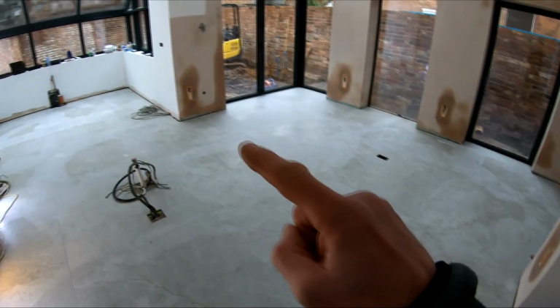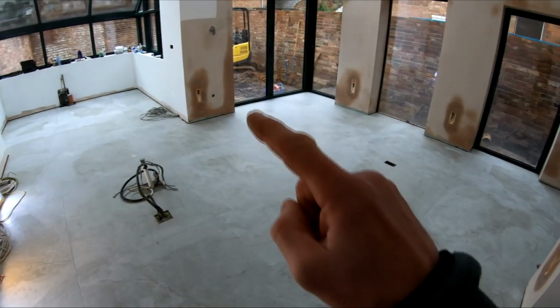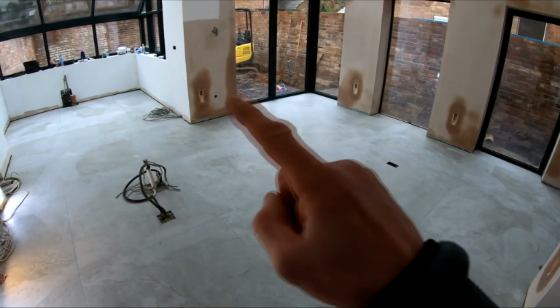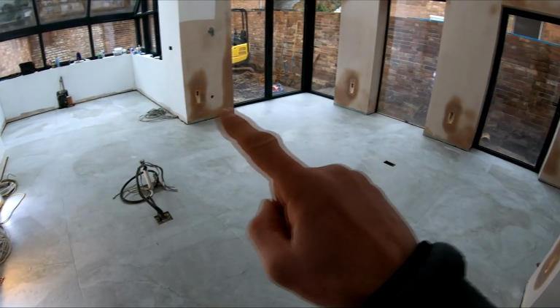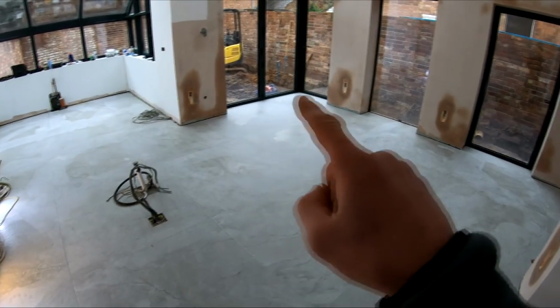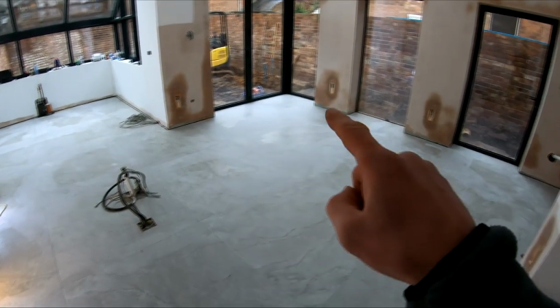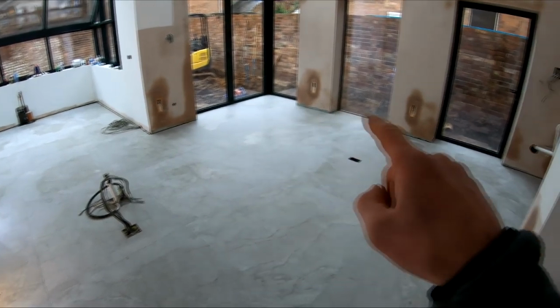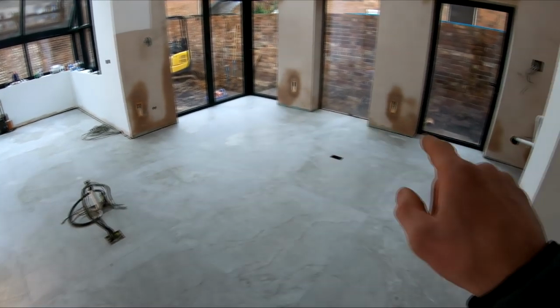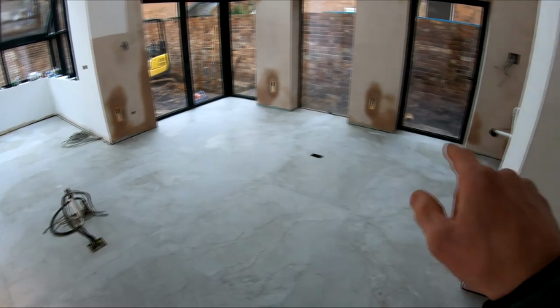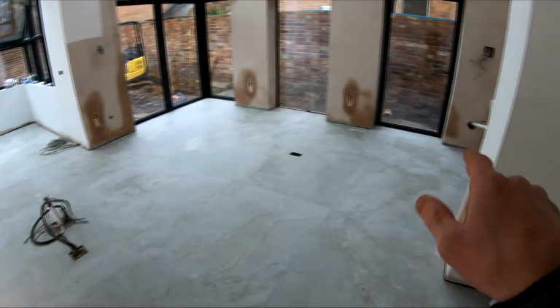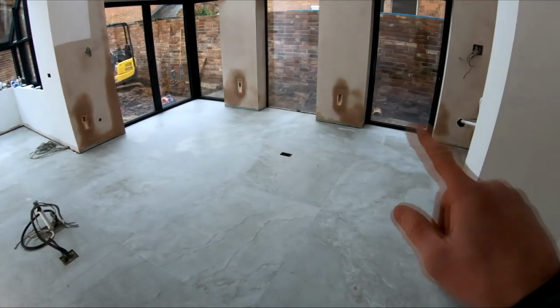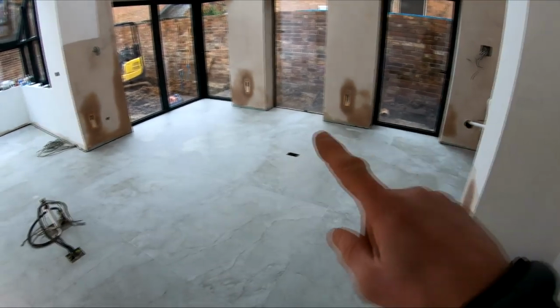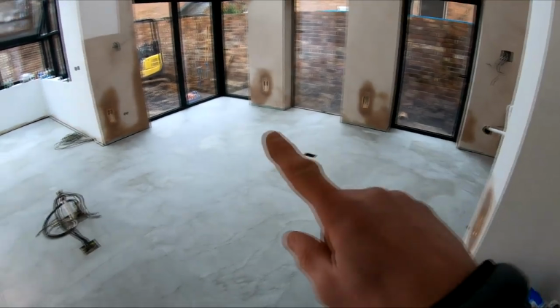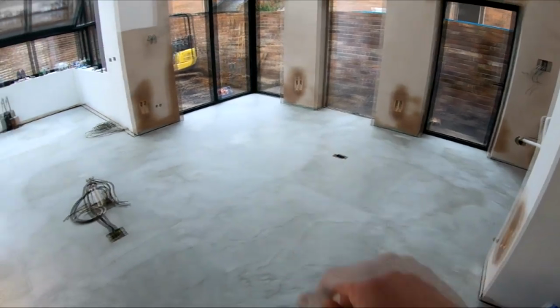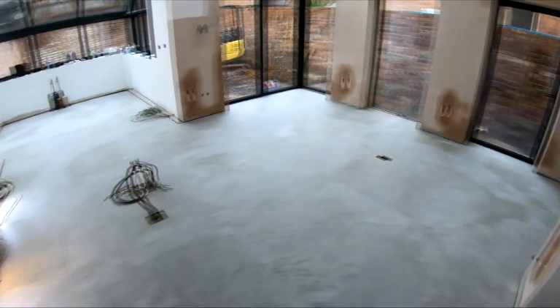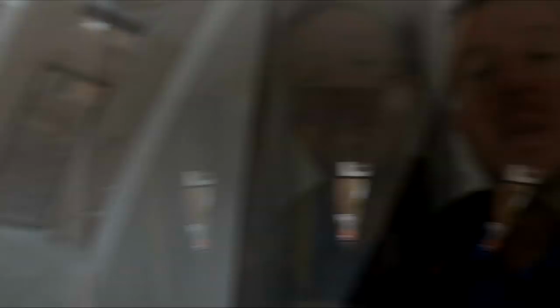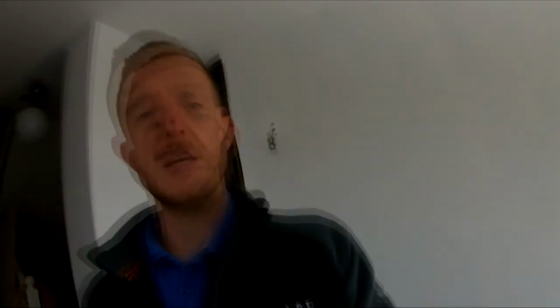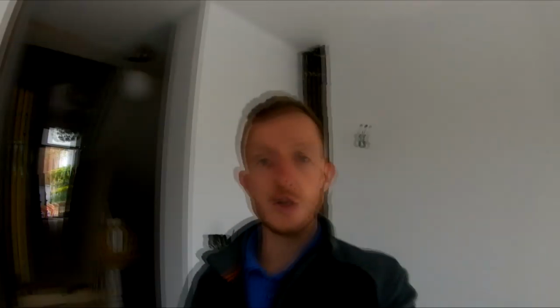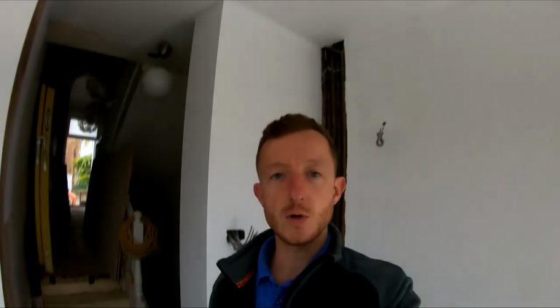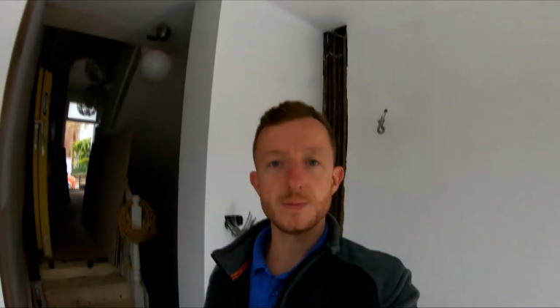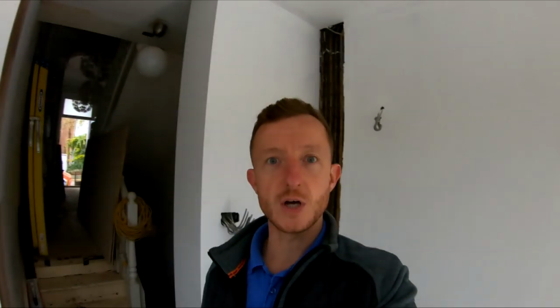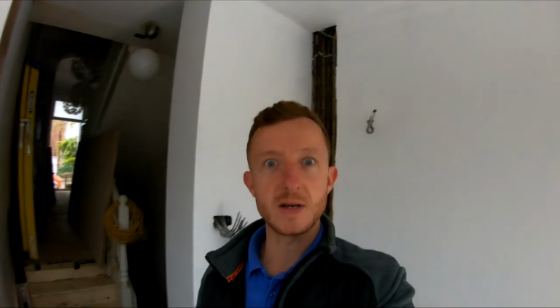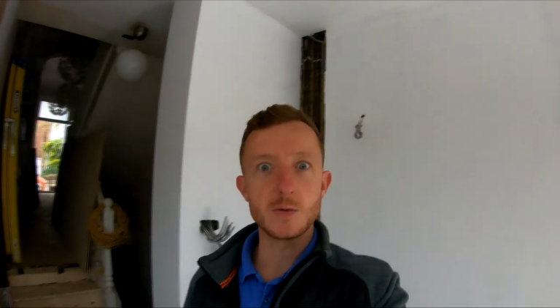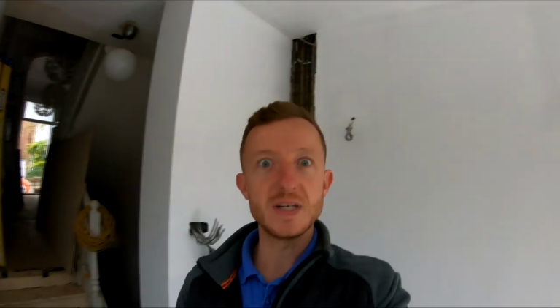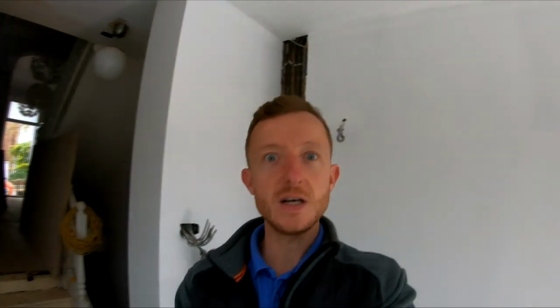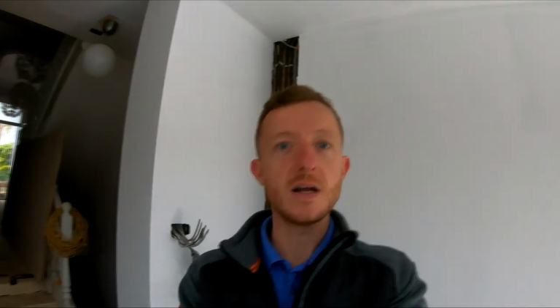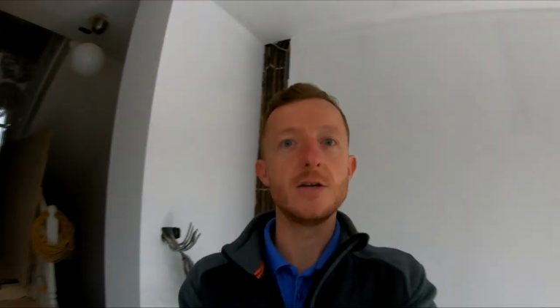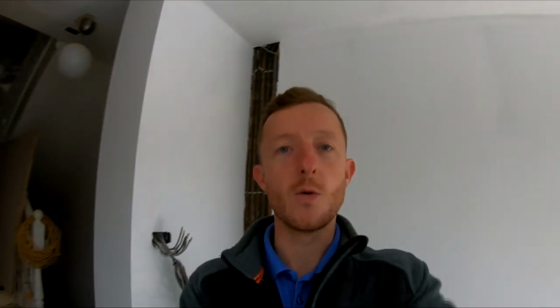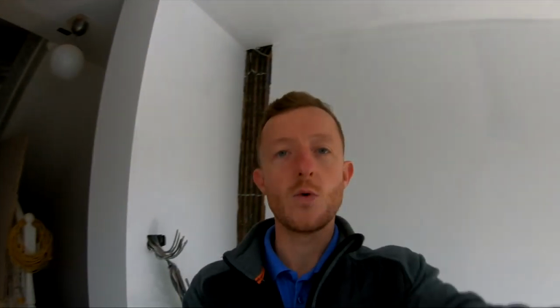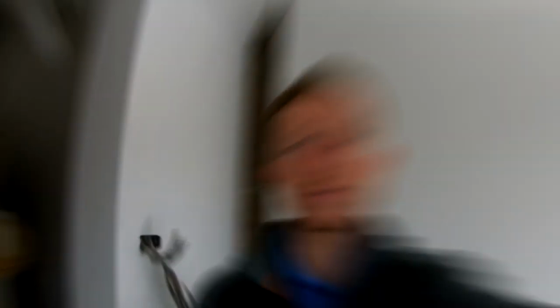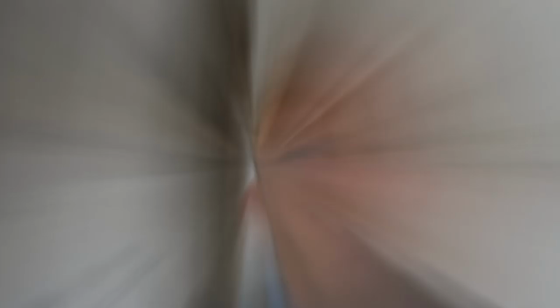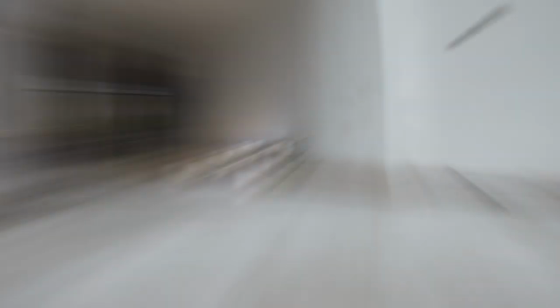I'm also going to get skirting around these little areas. As usual a time-lapse will be done so you can watch what we're doing.